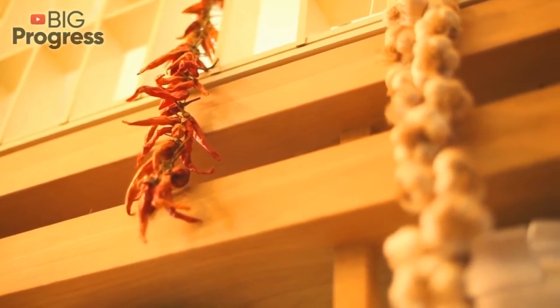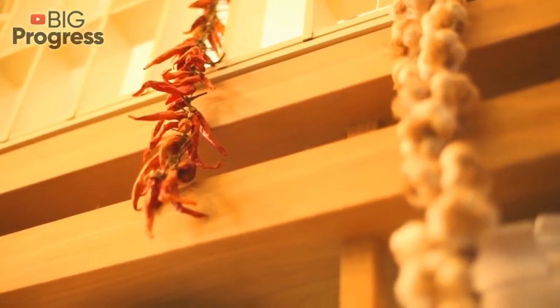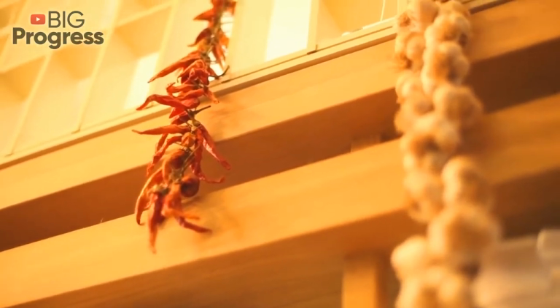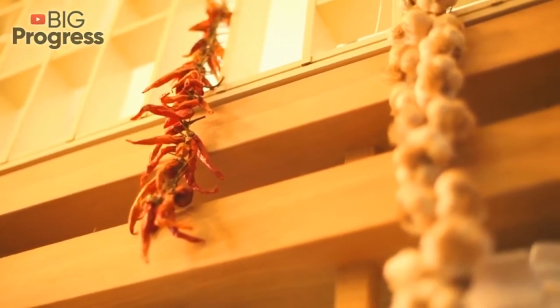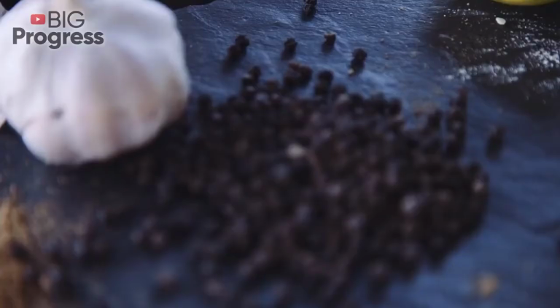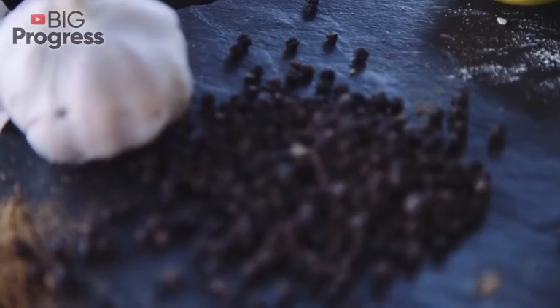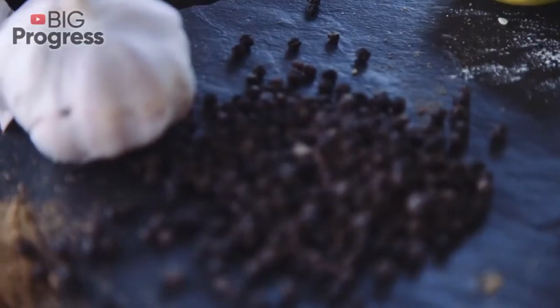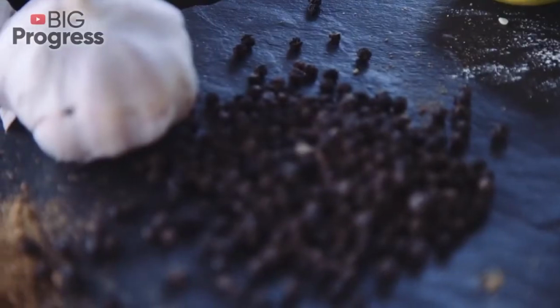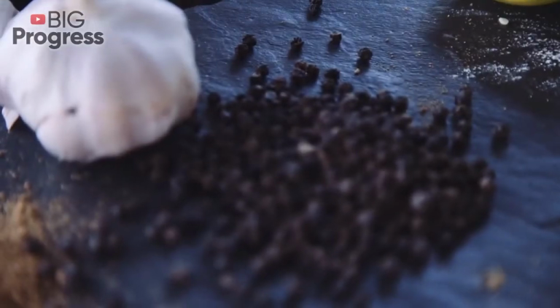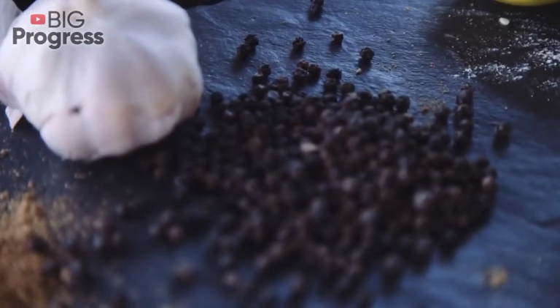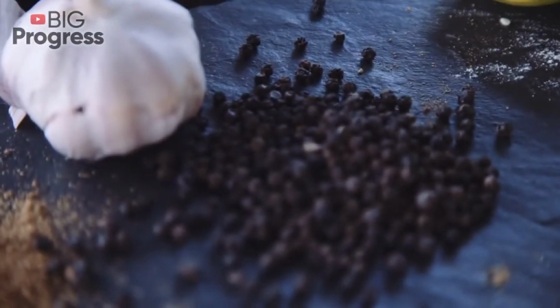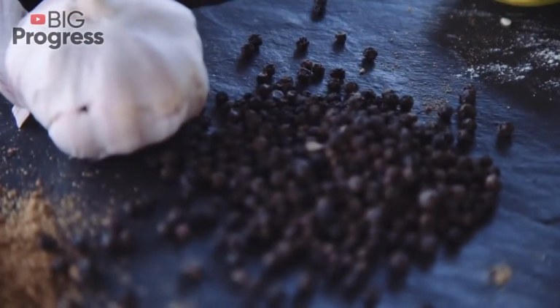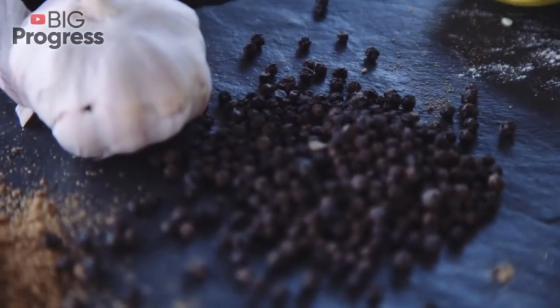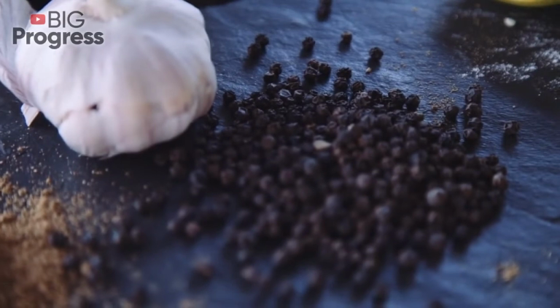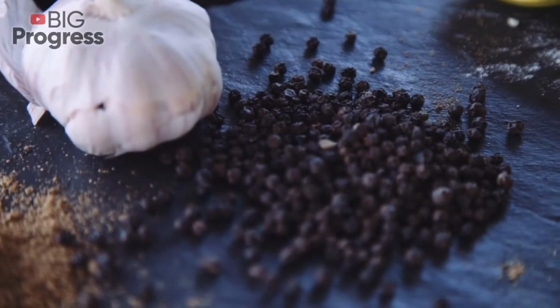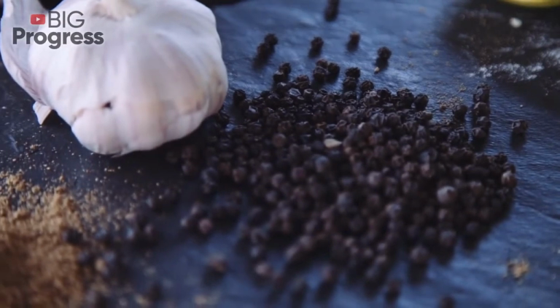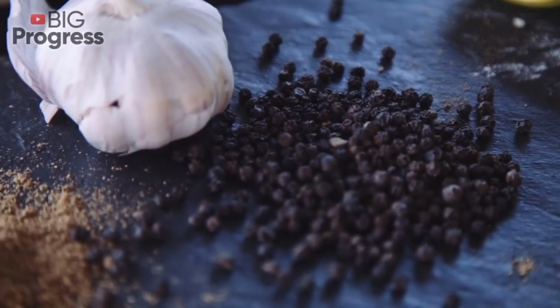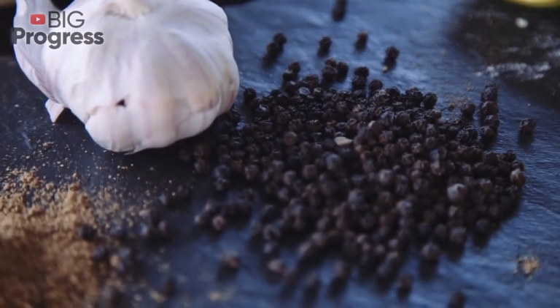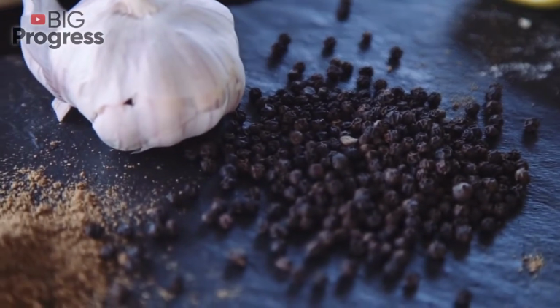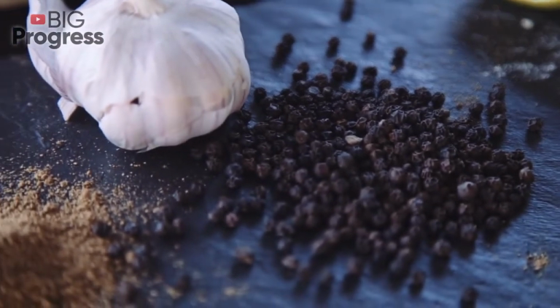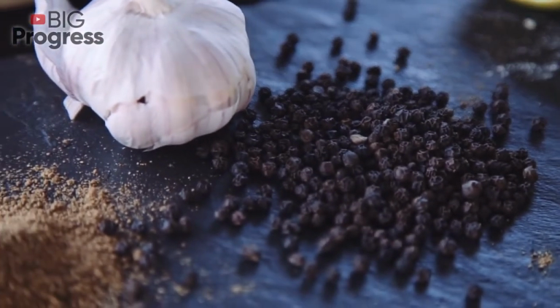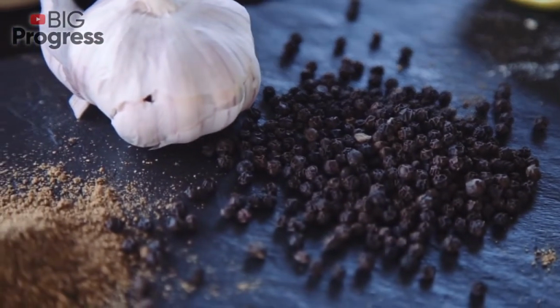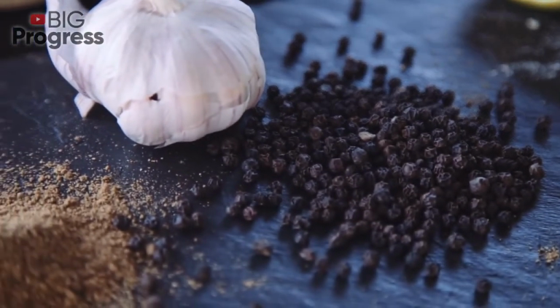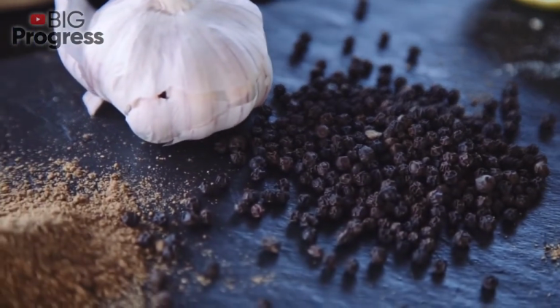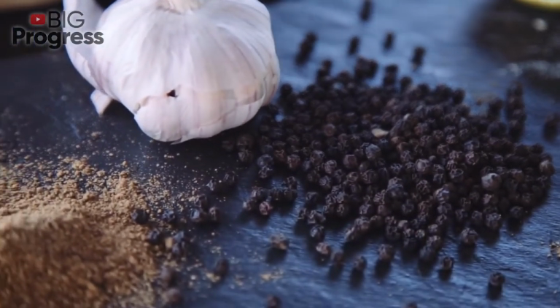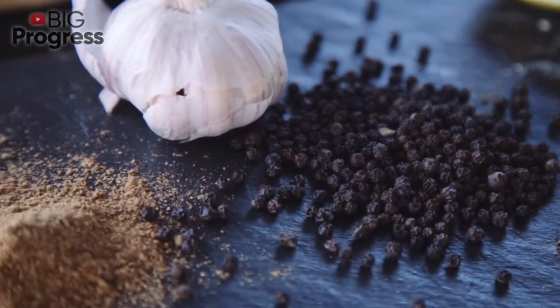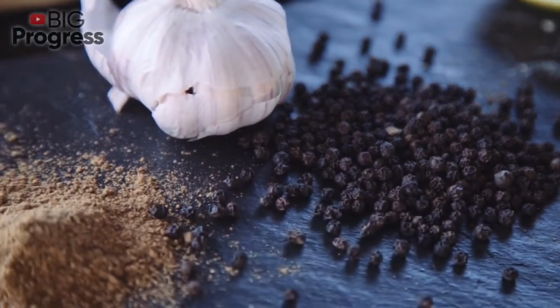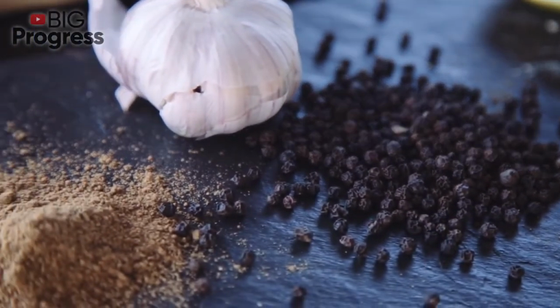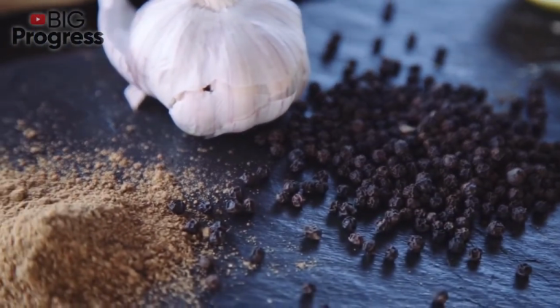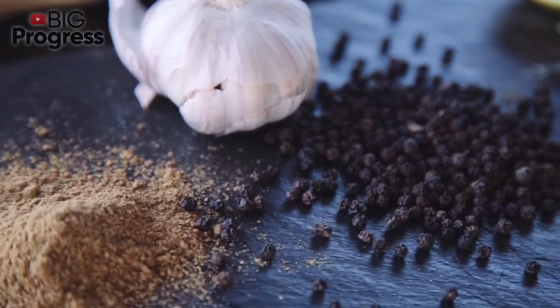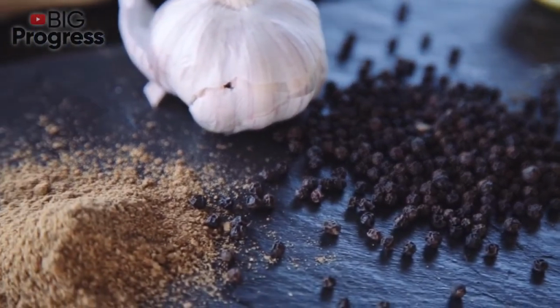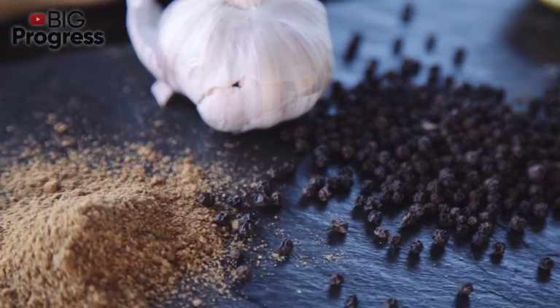Raw. You can add it to different dishes like salads, eggs, or meat, or just eat whole garlic cloves.